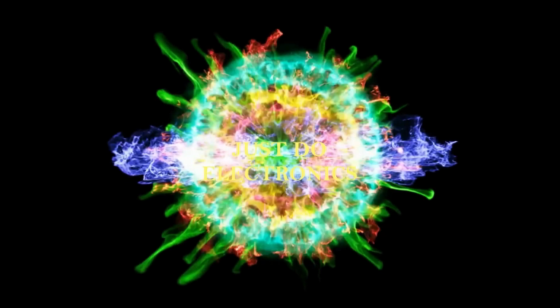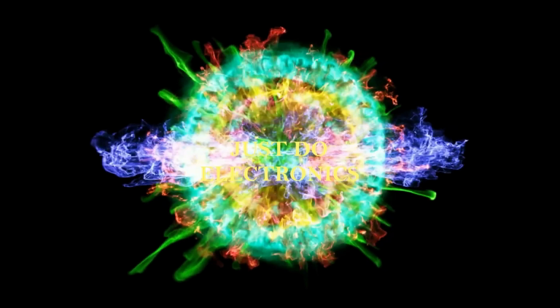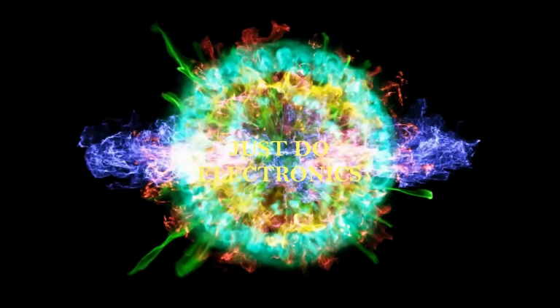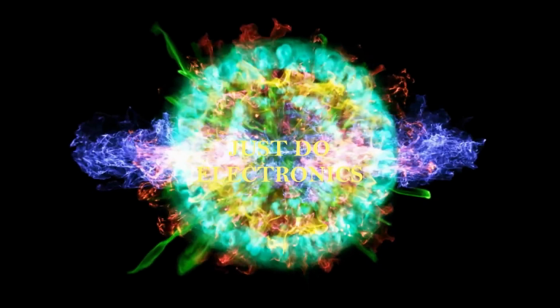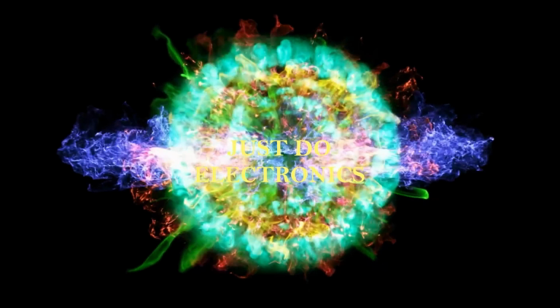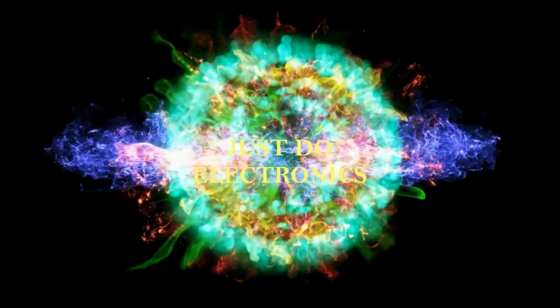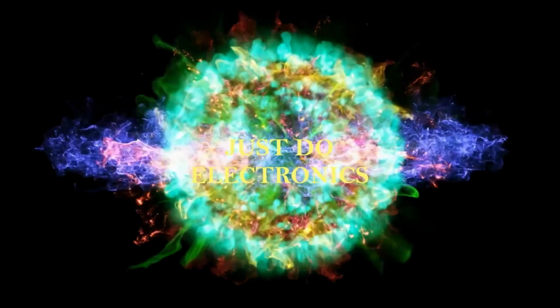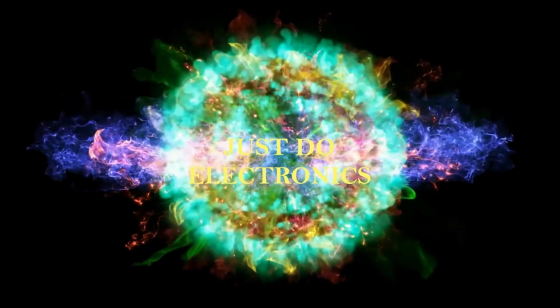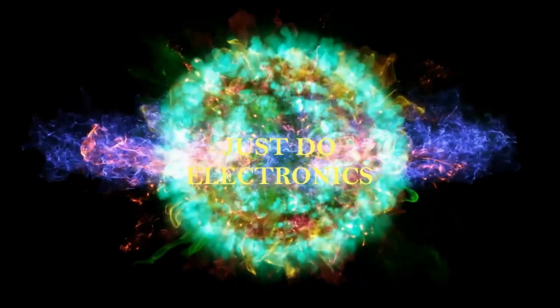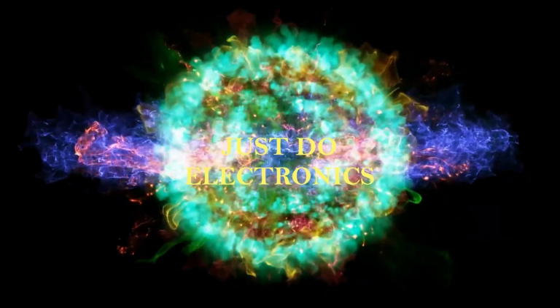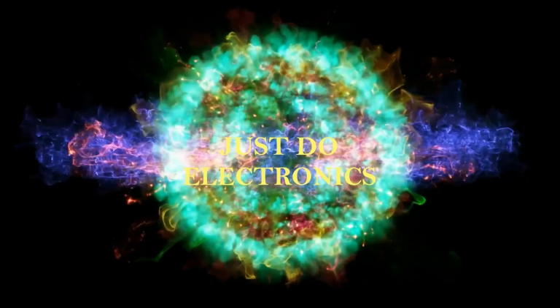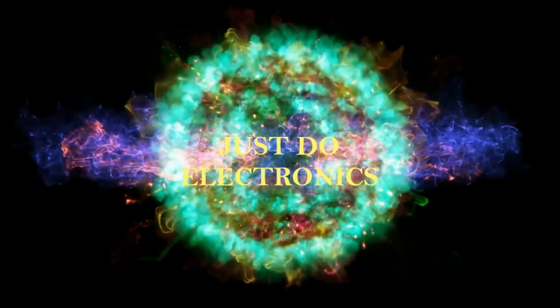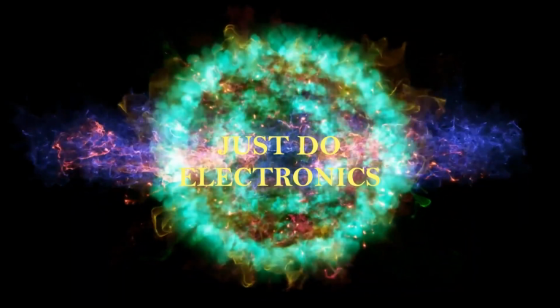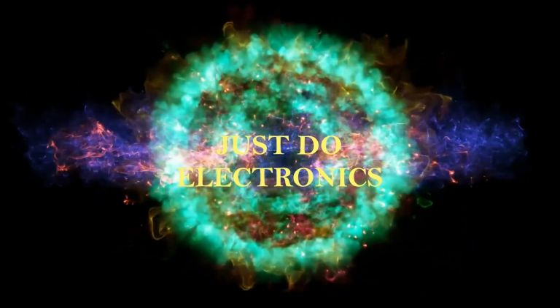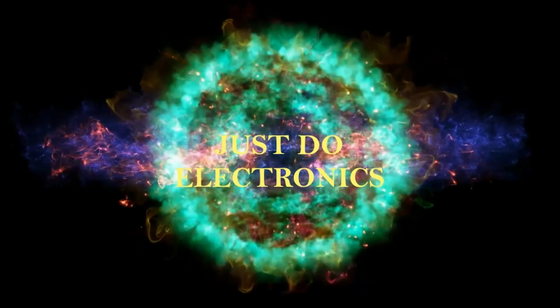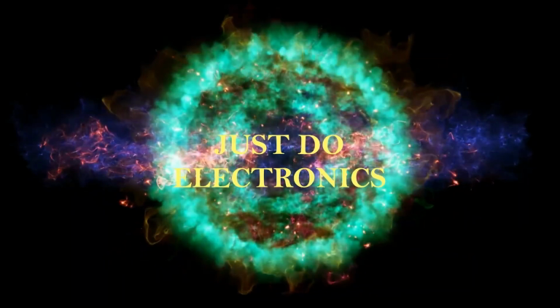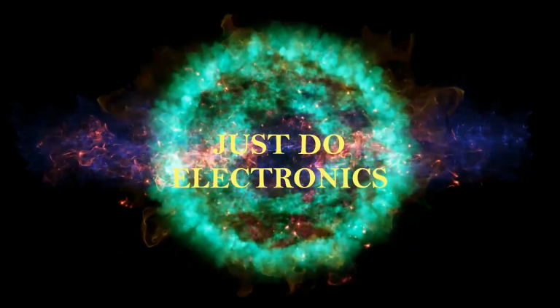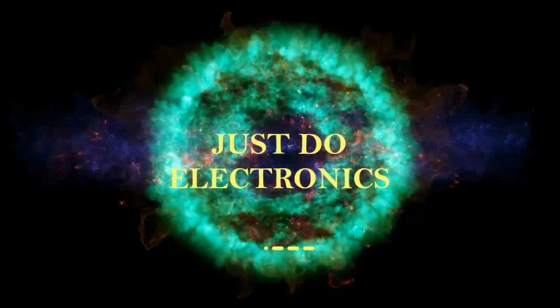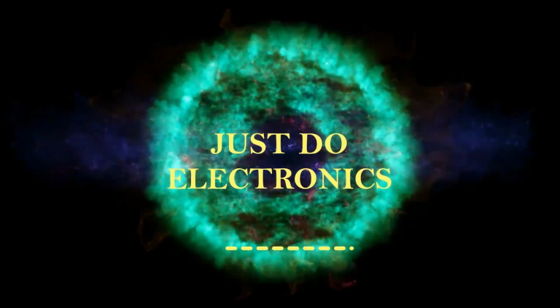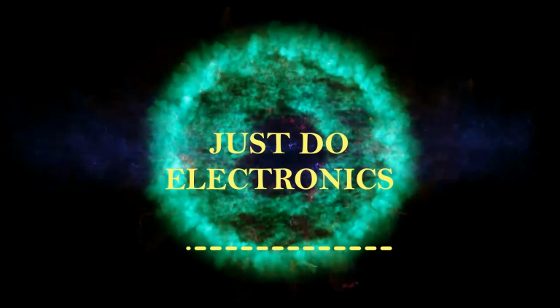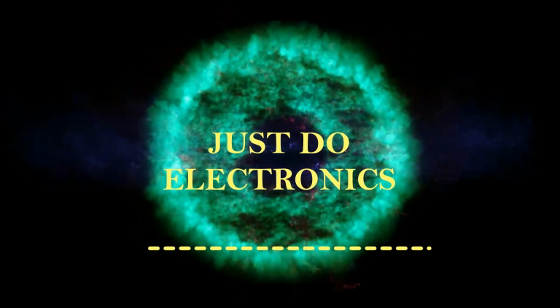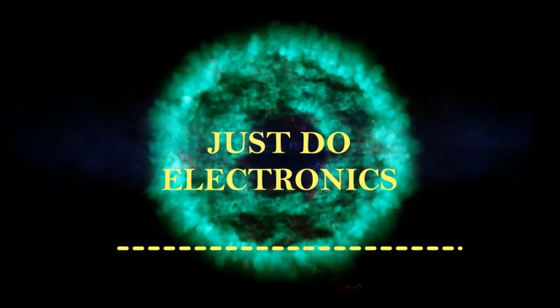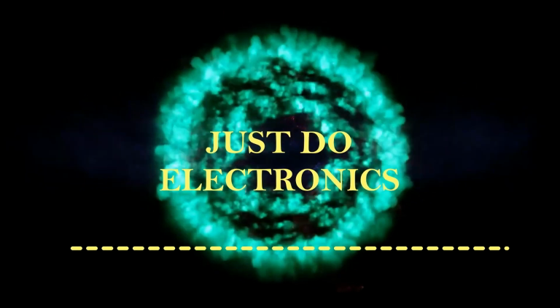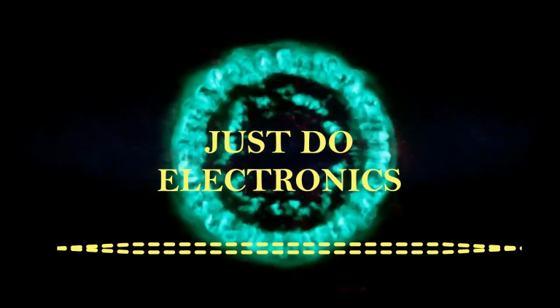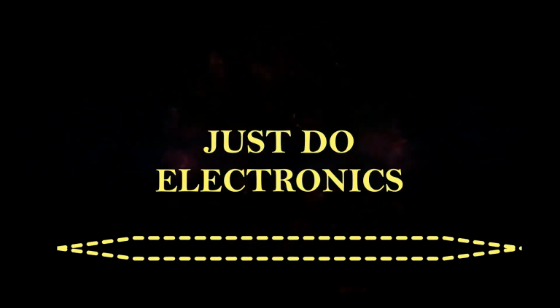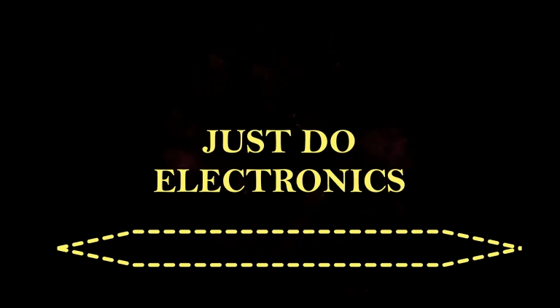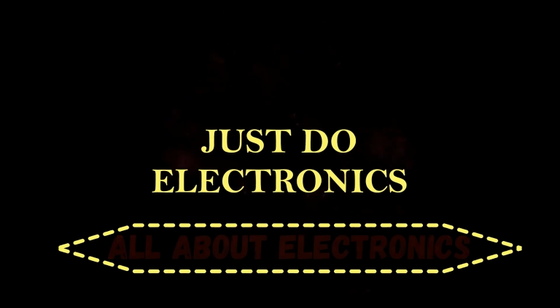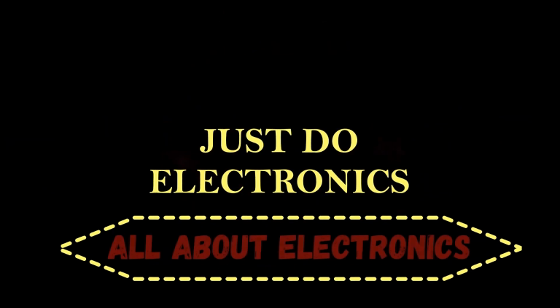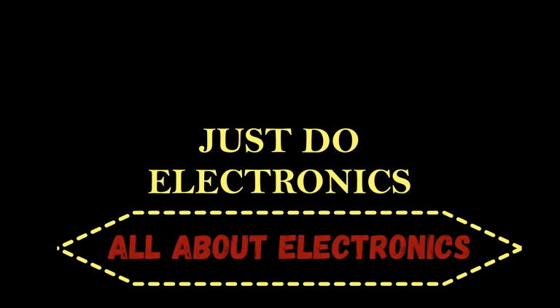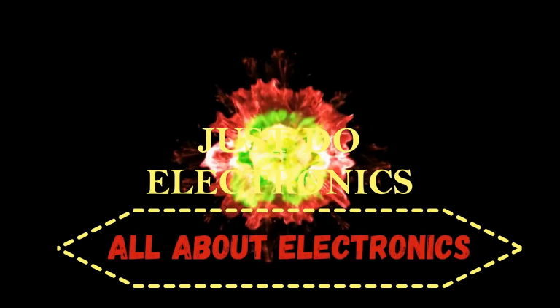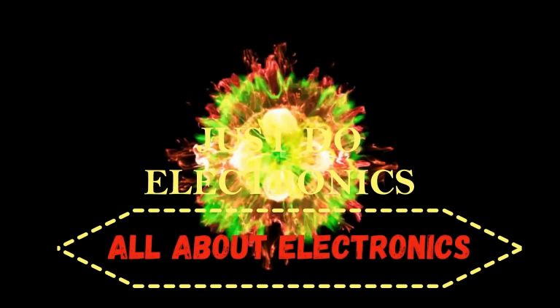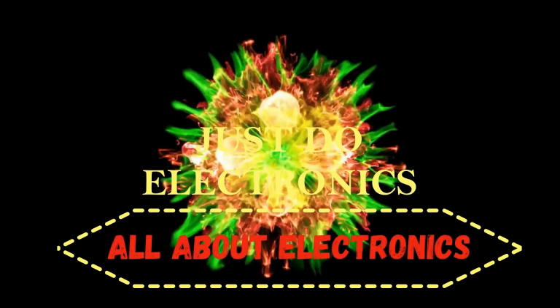Just Do Electronics — all about electronics.